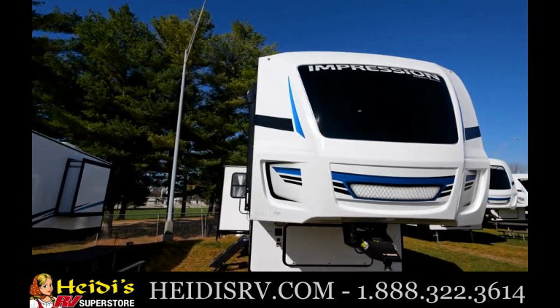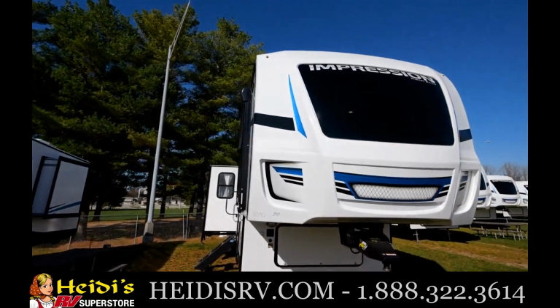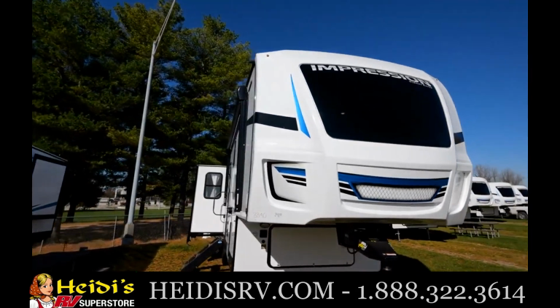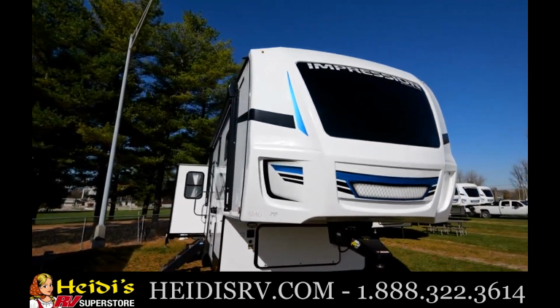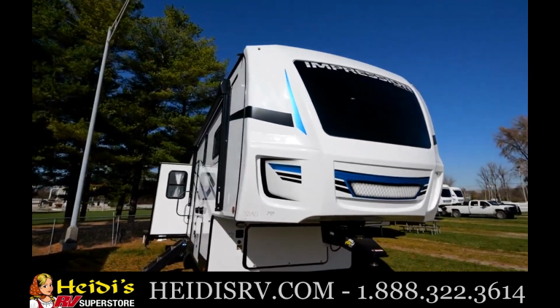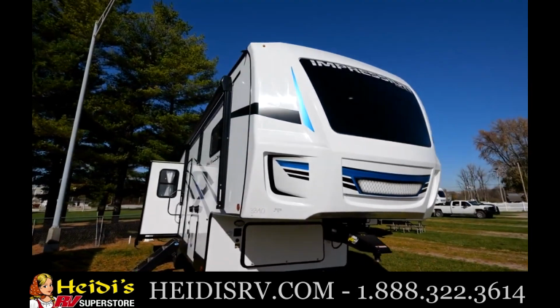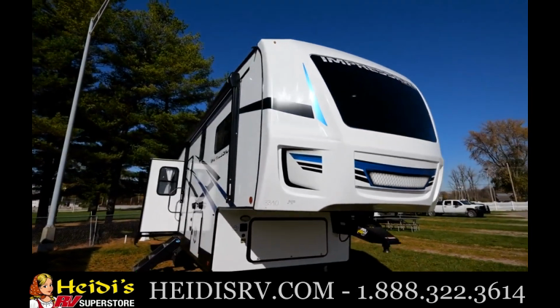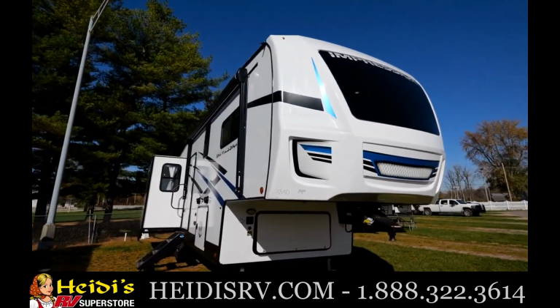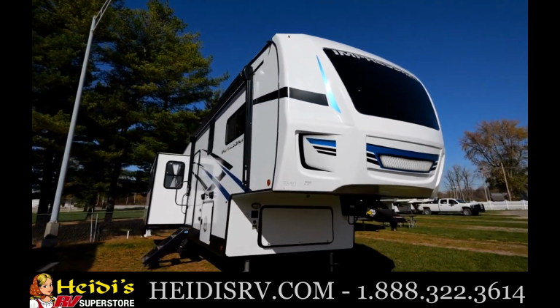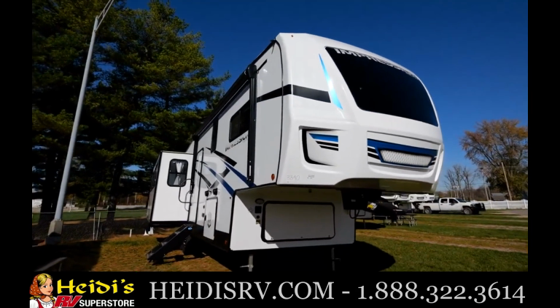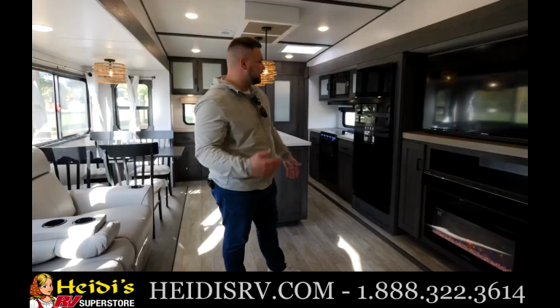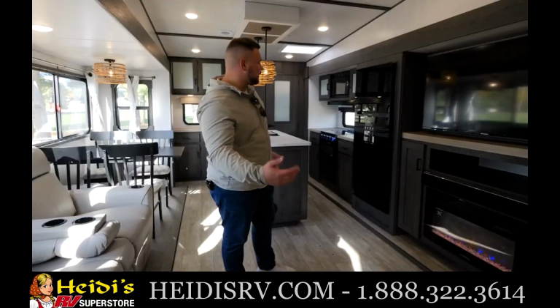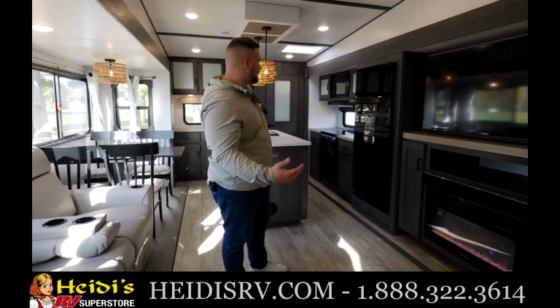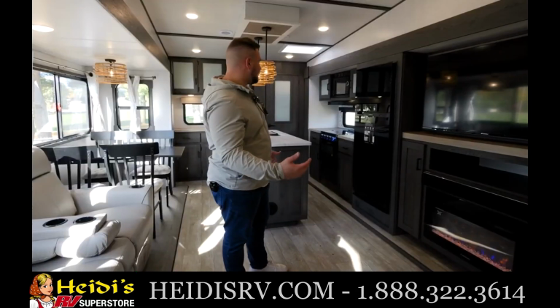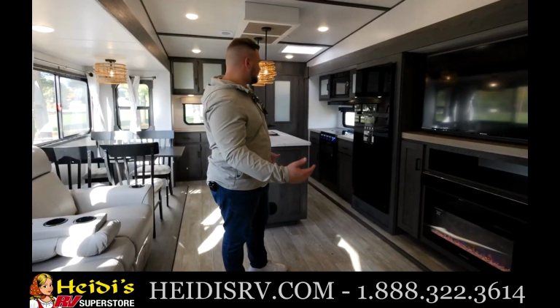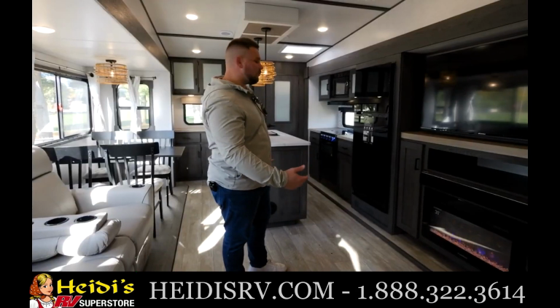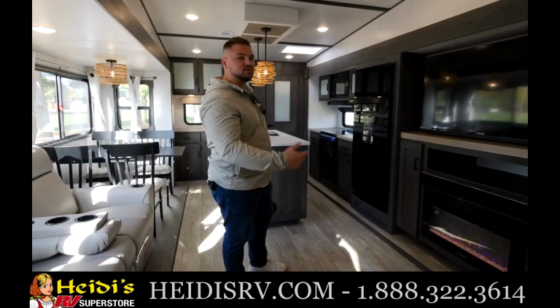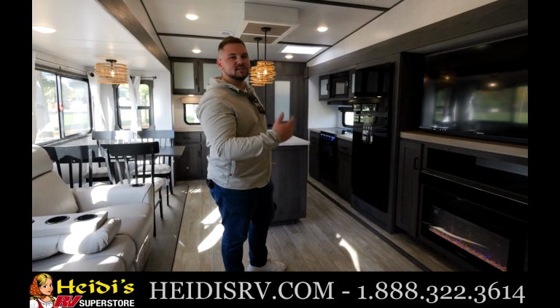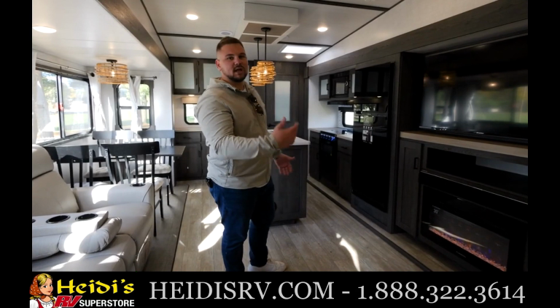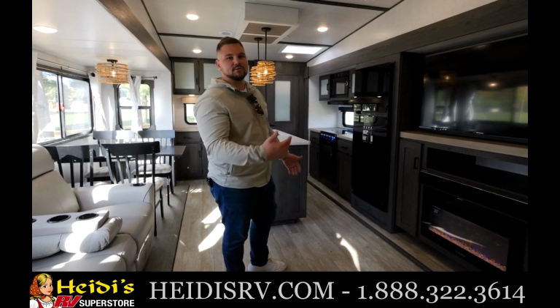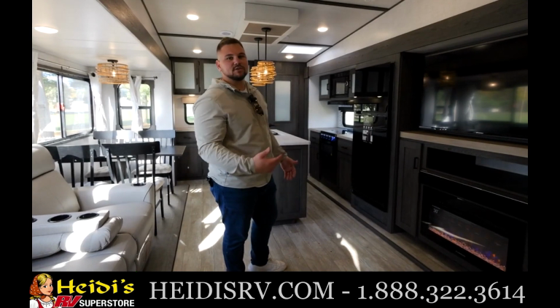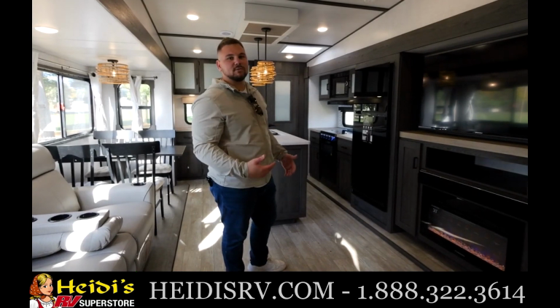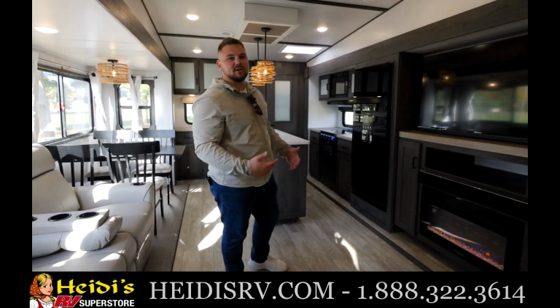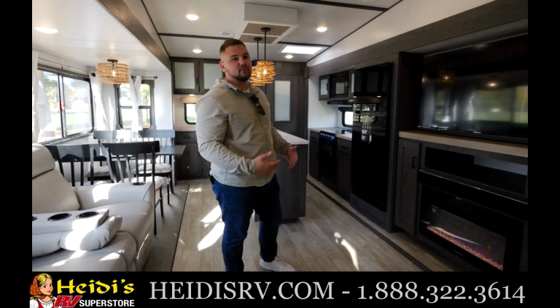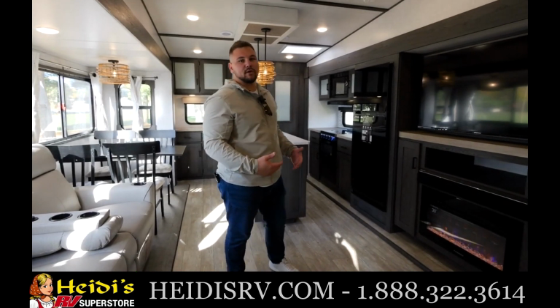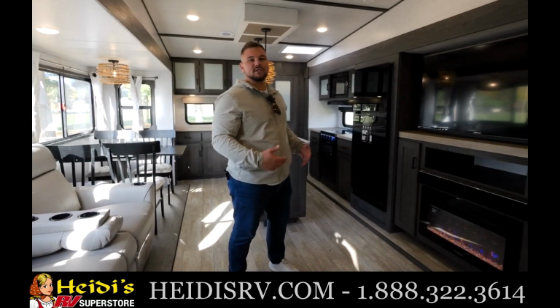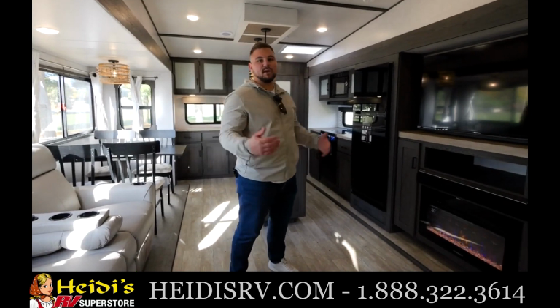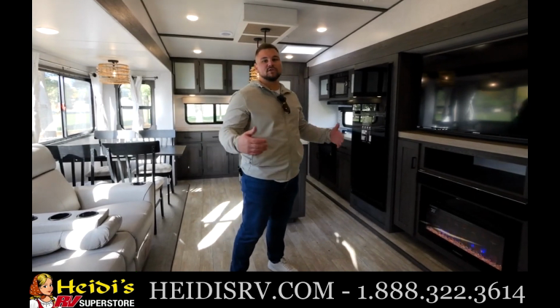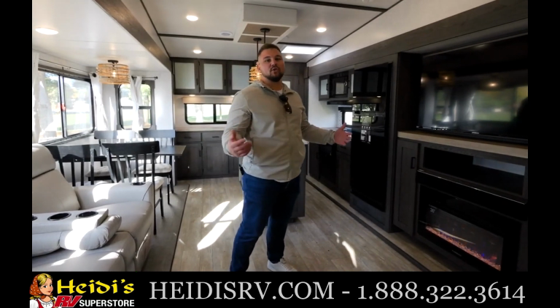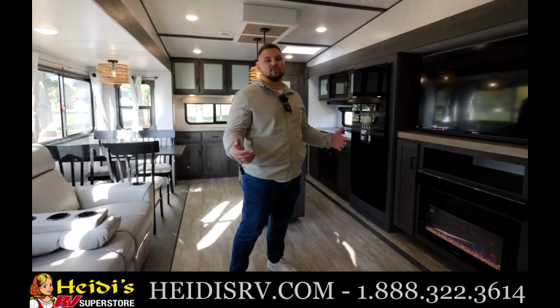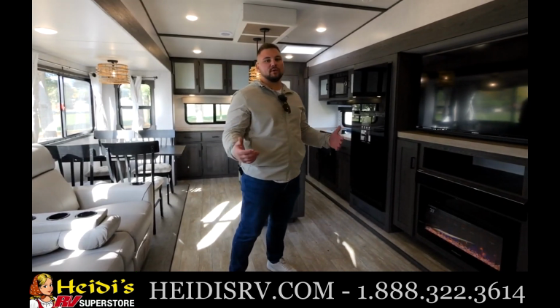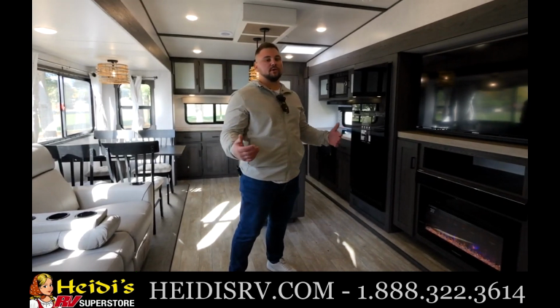As we head into the 270RK, the first thing you're going to notice is our opposing slides, which is going to make it feel very spacious and open for you.